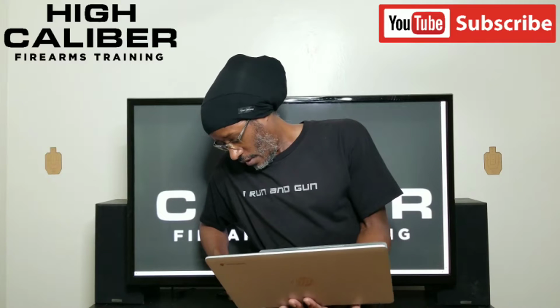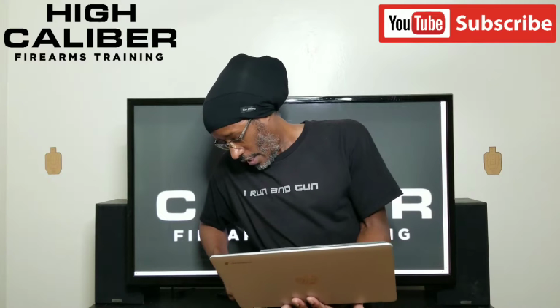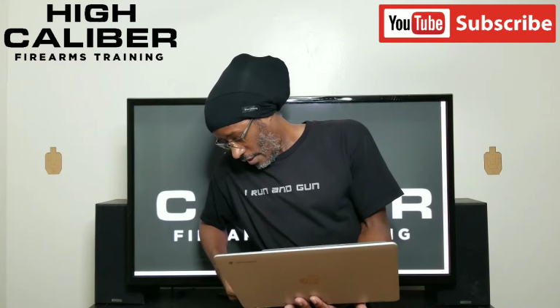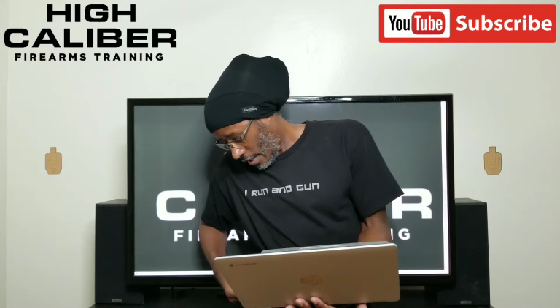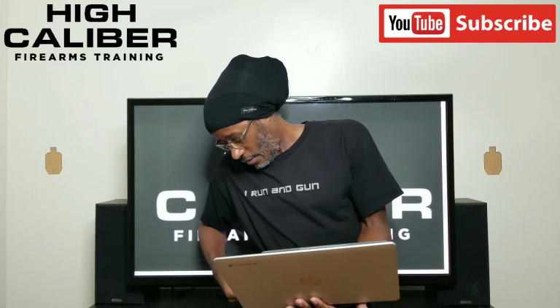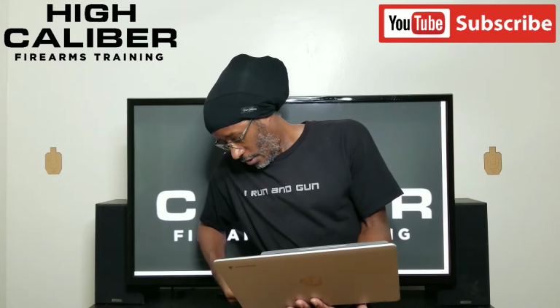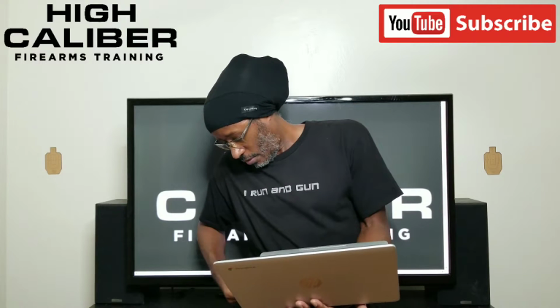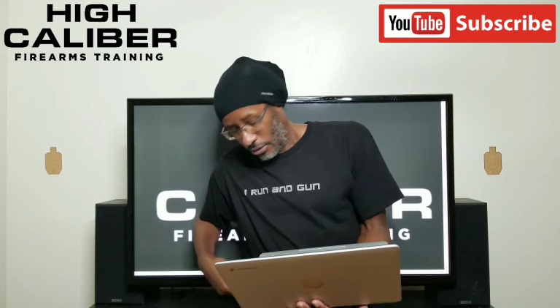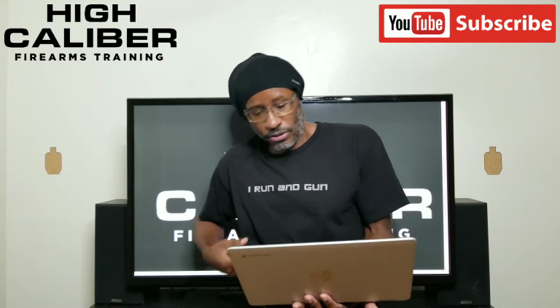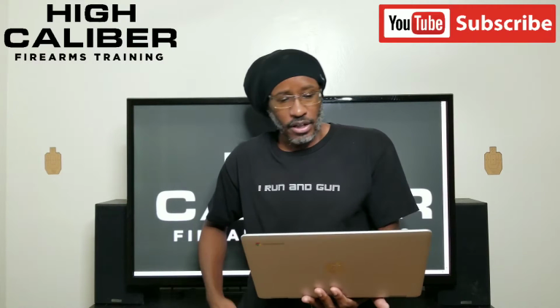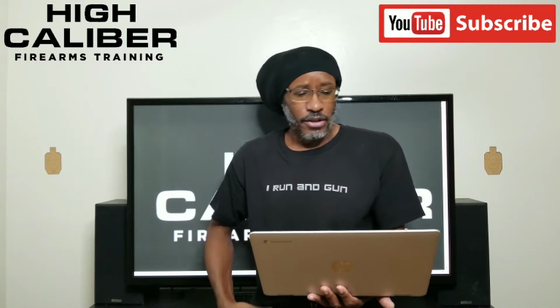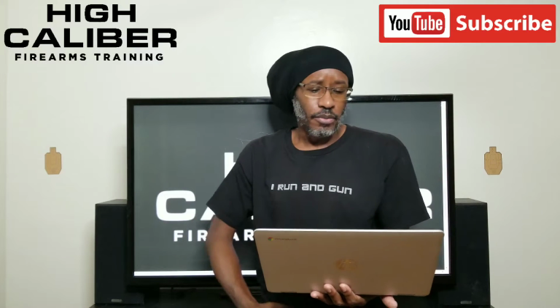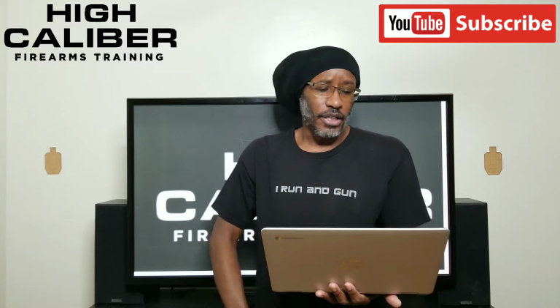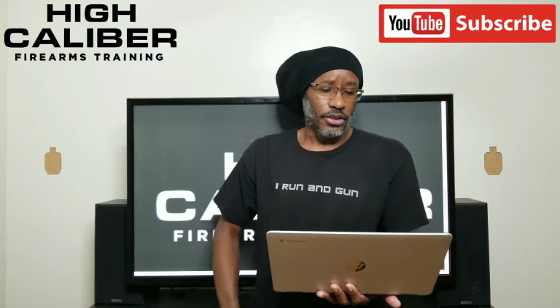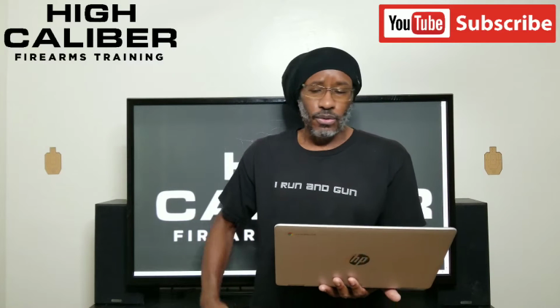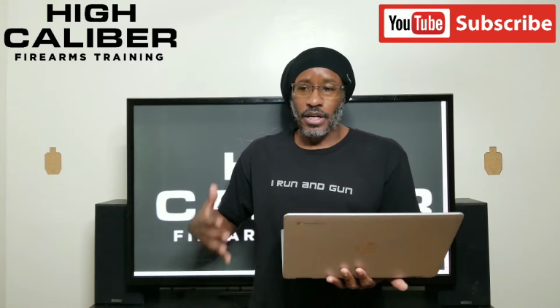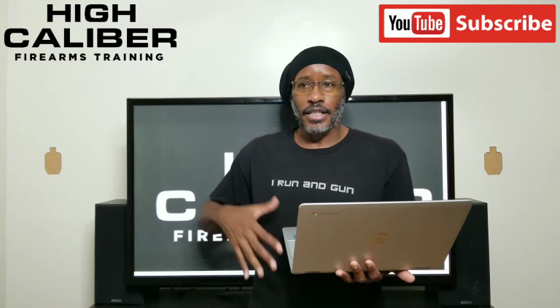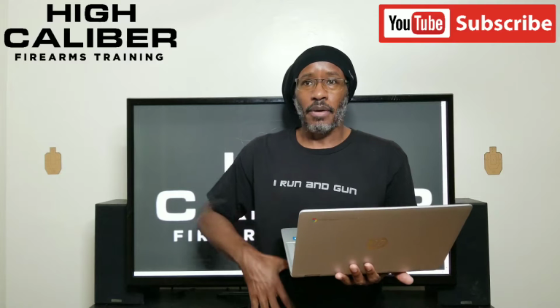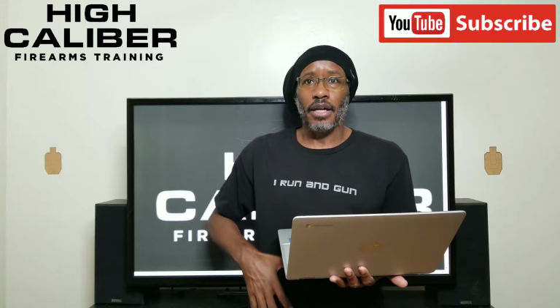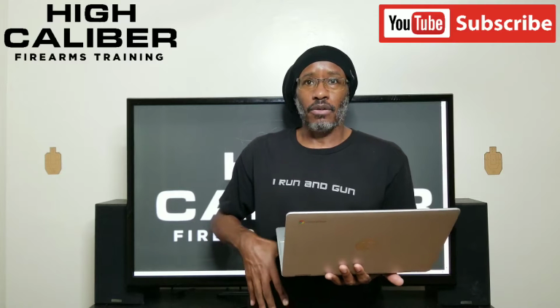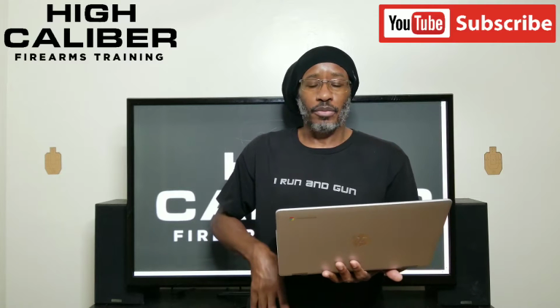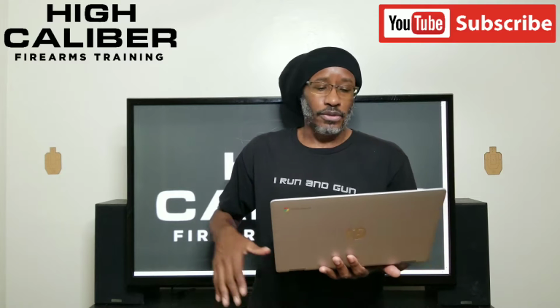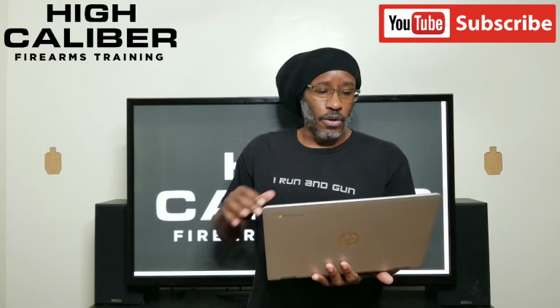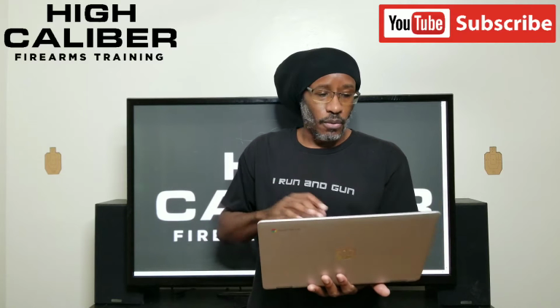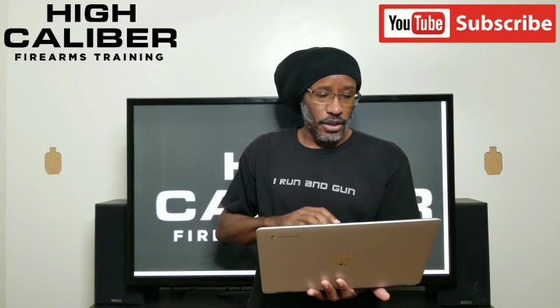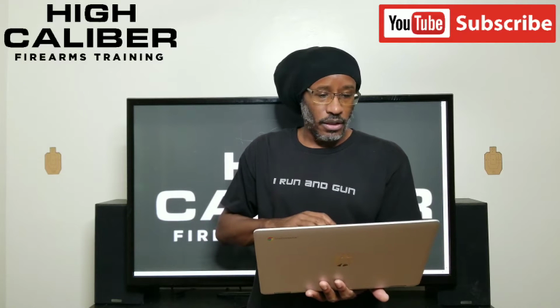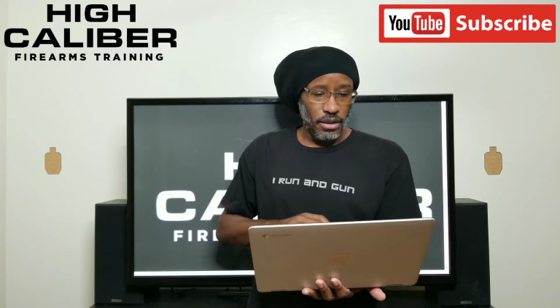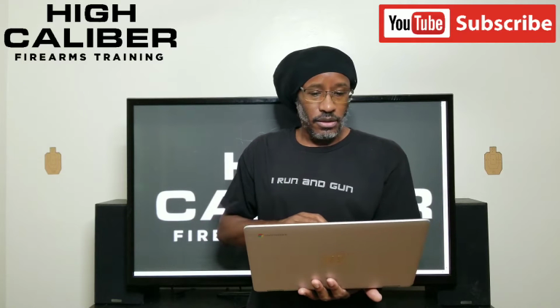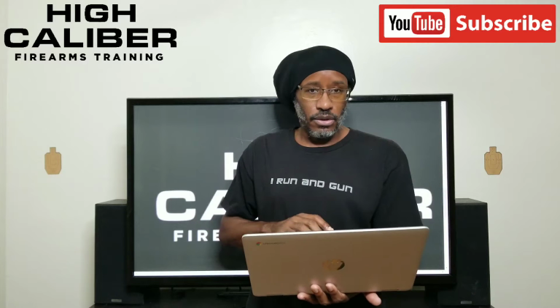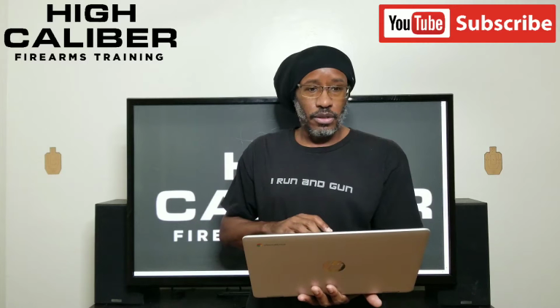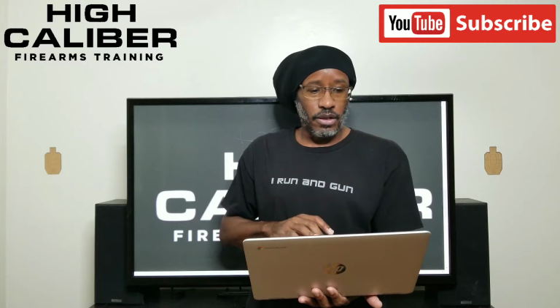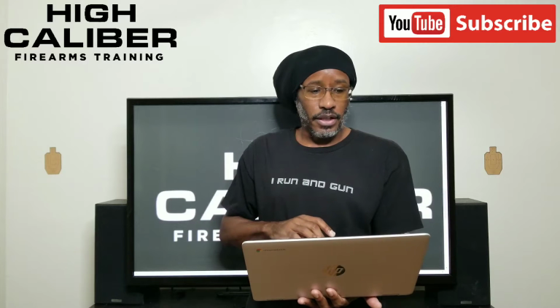Lately I've been having some issues with my draw stroke. I've been getting caught up in my shirt or not getting my hand on the pistol where I want it. So we're going to work on that.